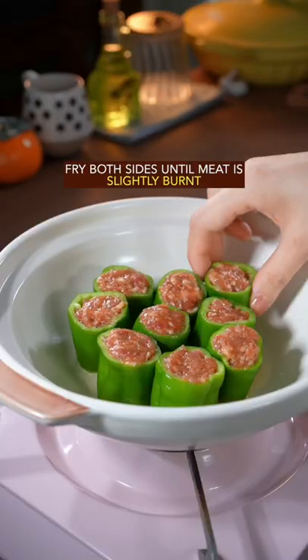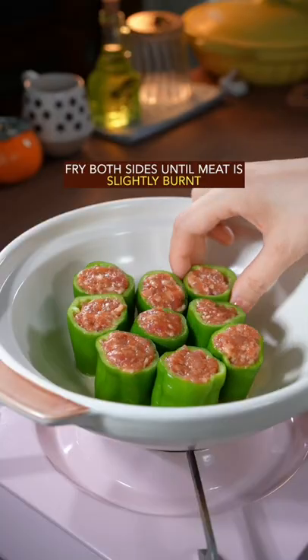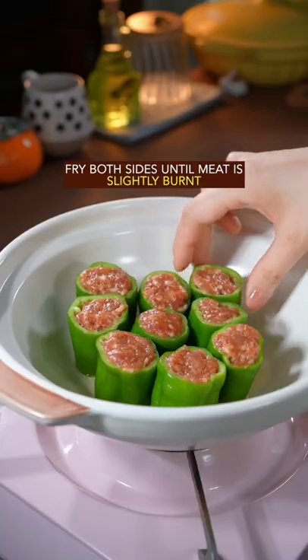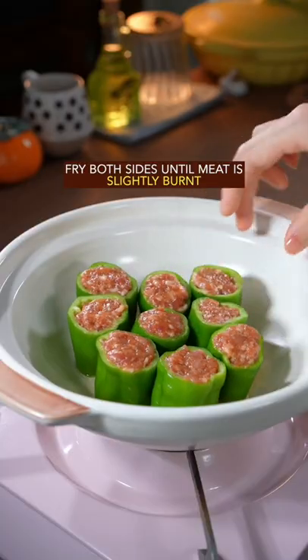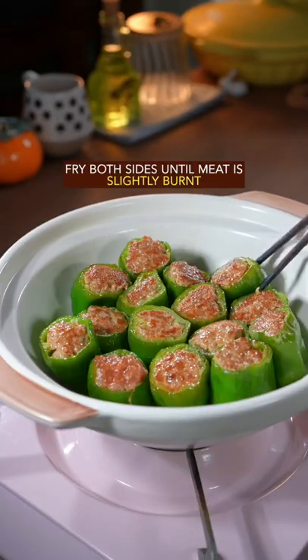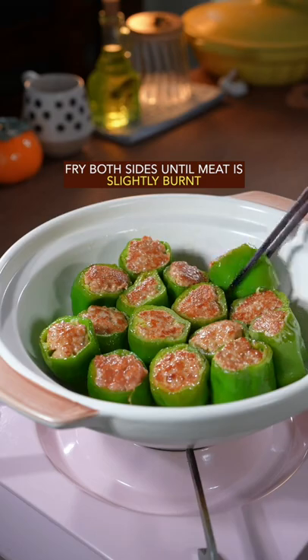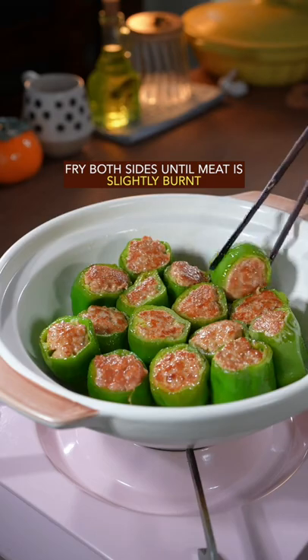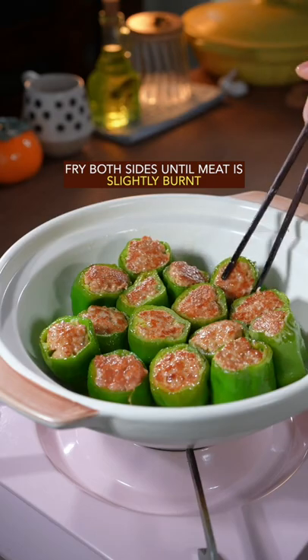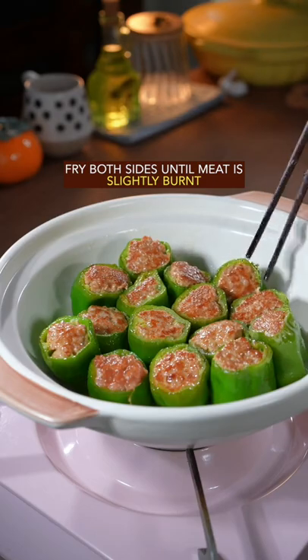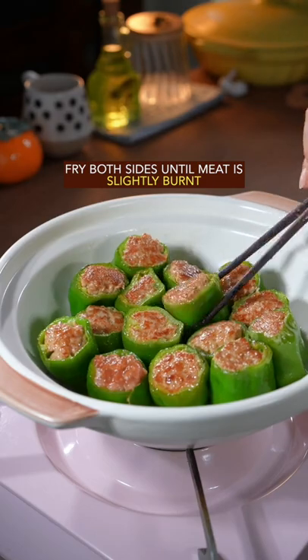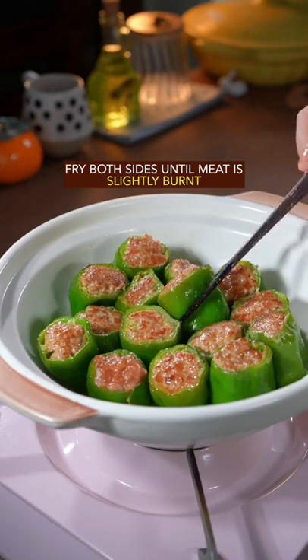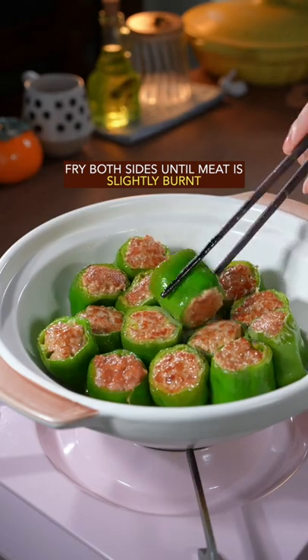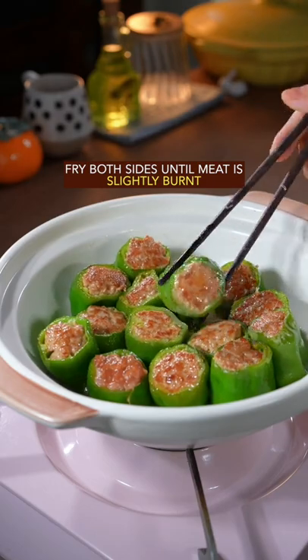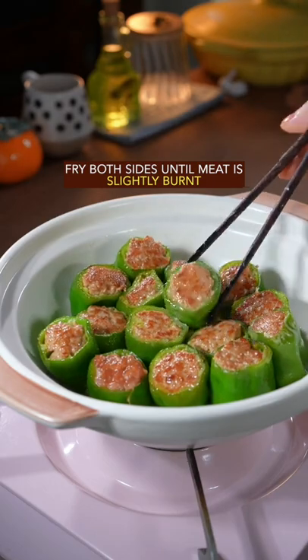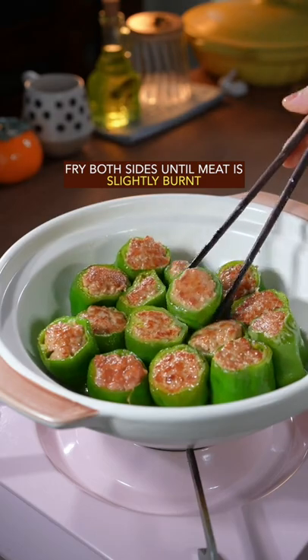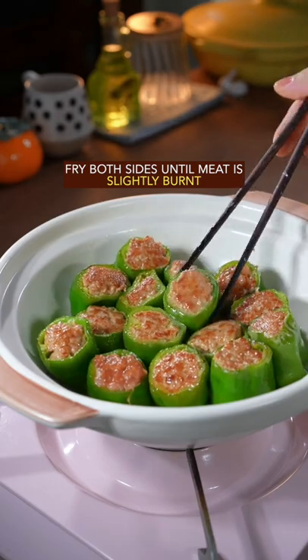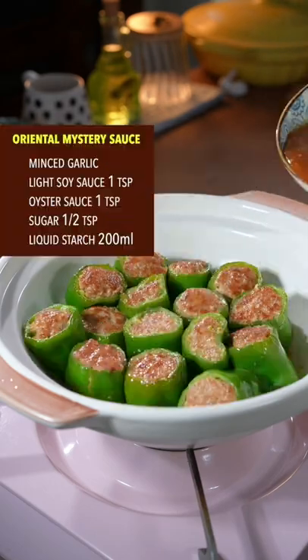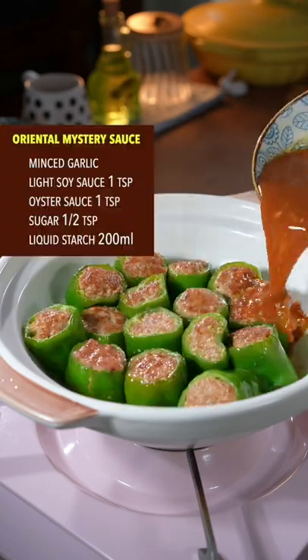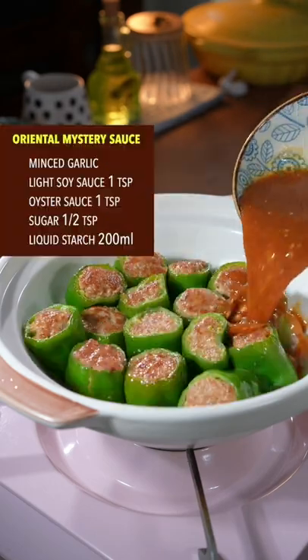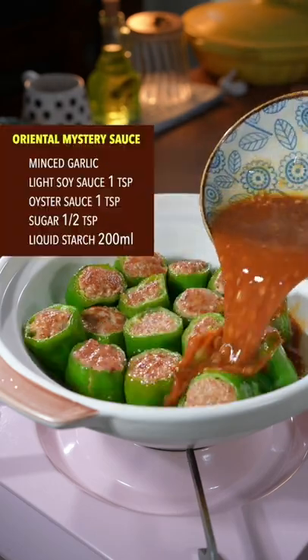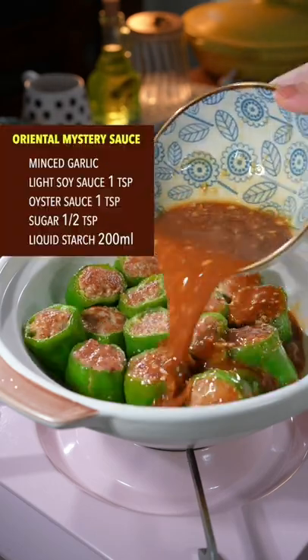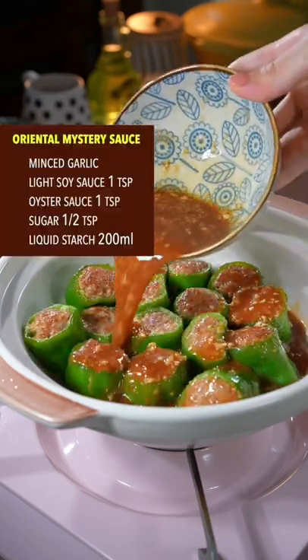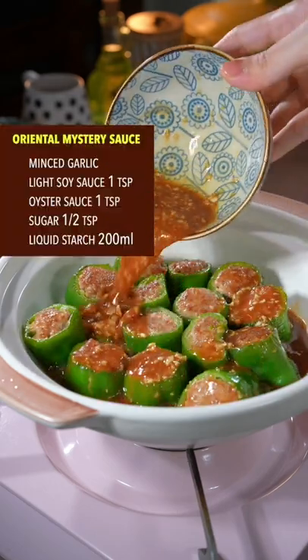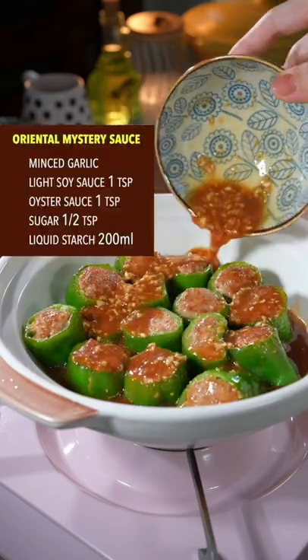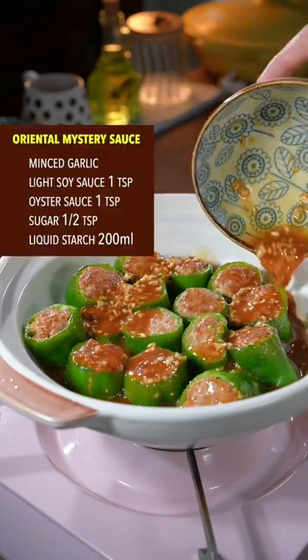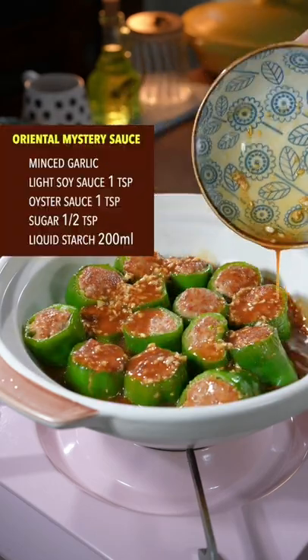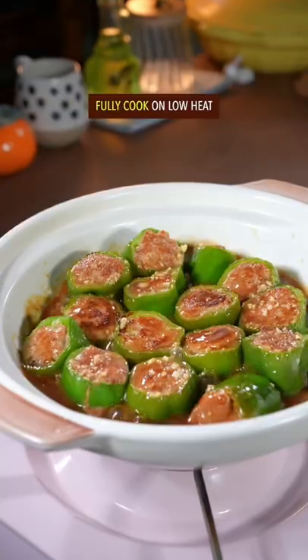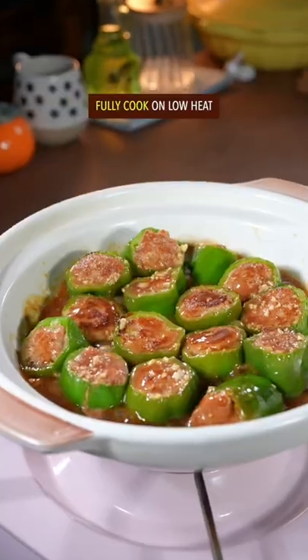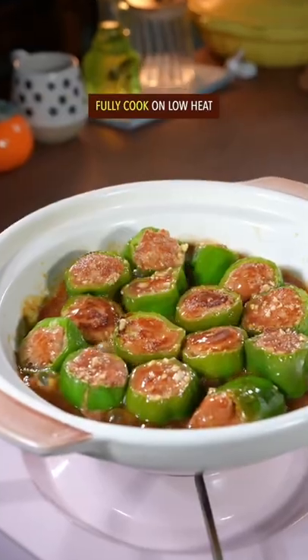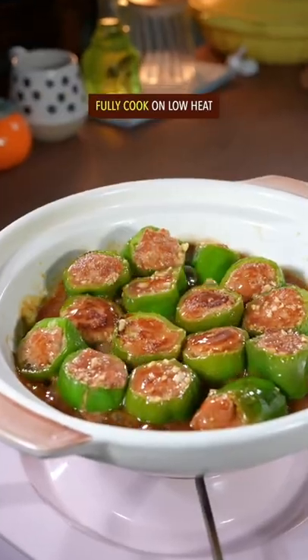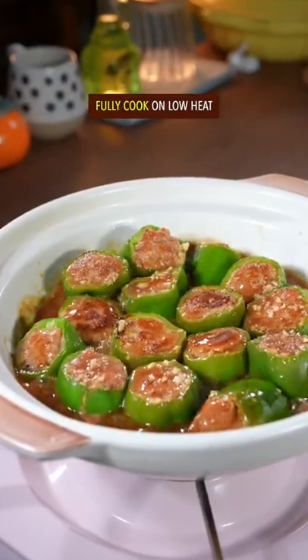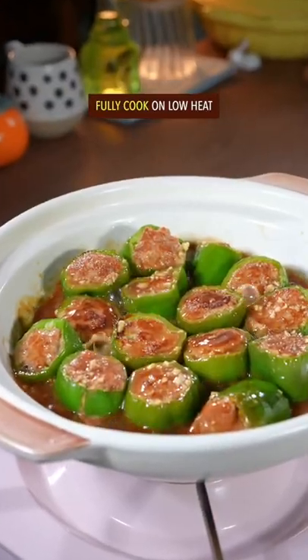Fry both sides until meat is slightly burnt. Oriental mystery sauce. Fully cook on low heat.